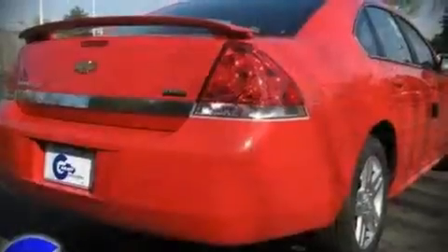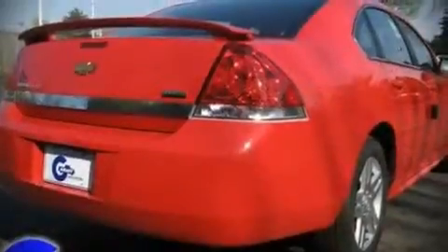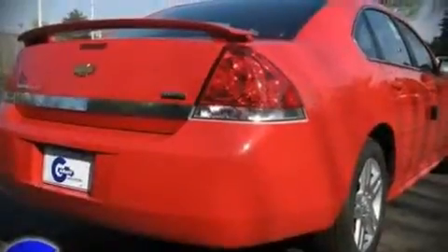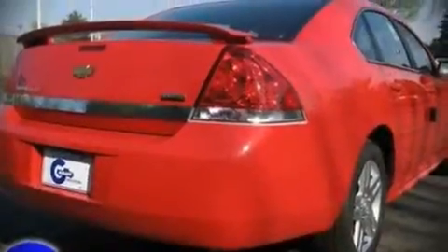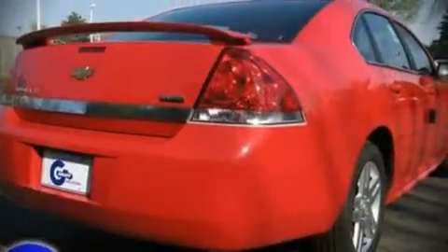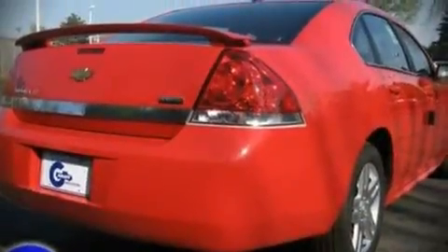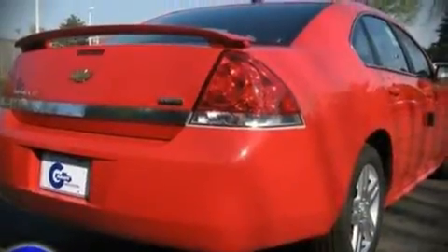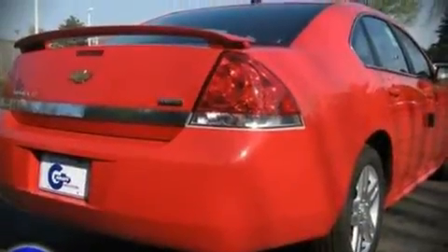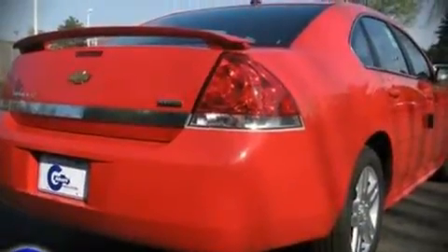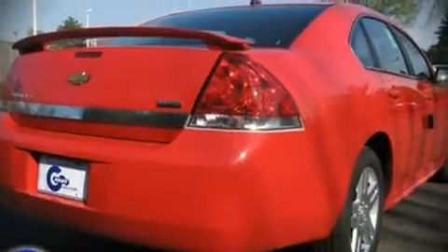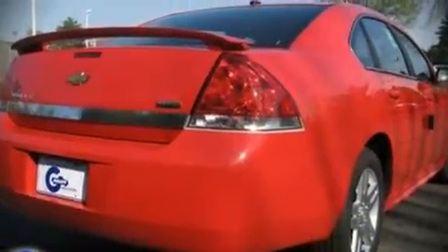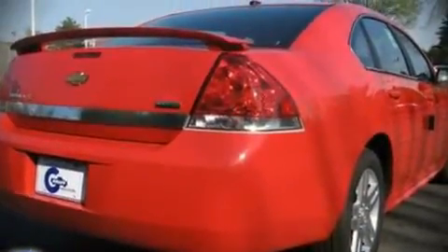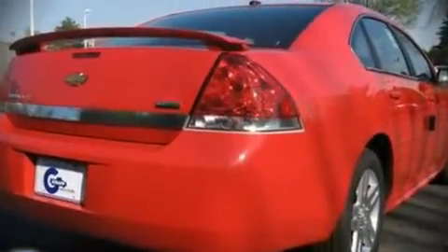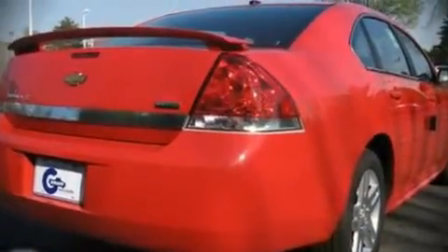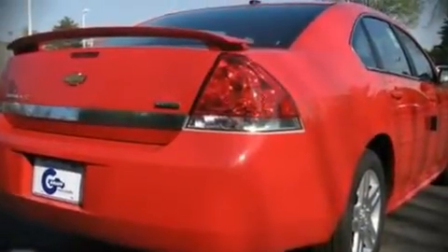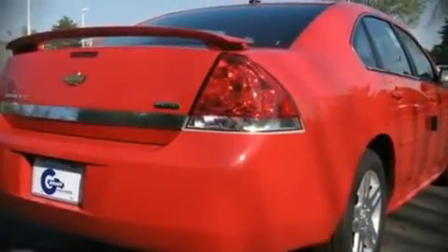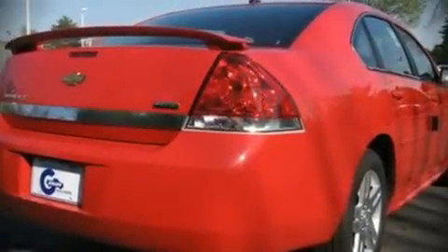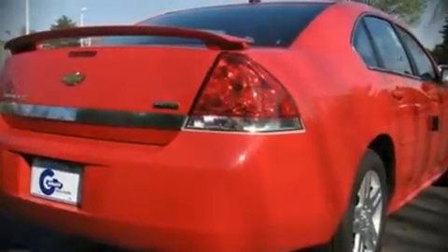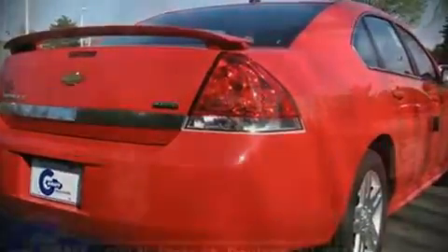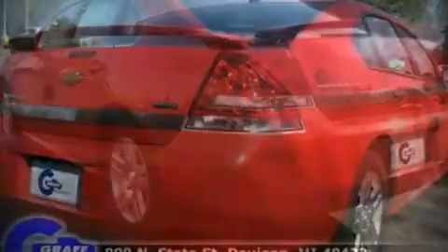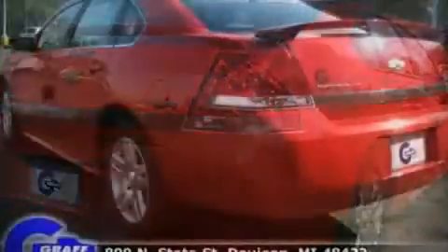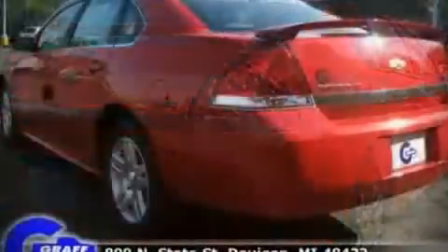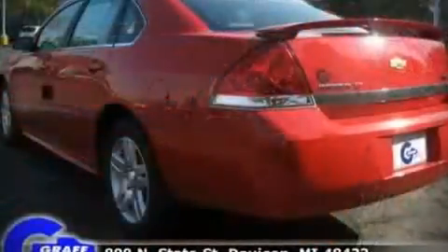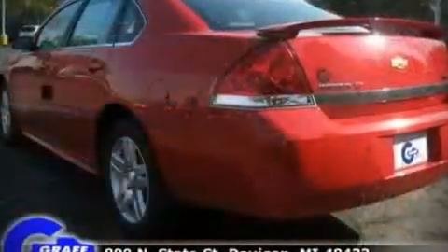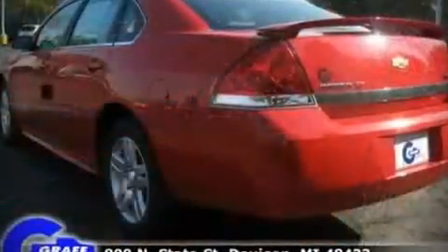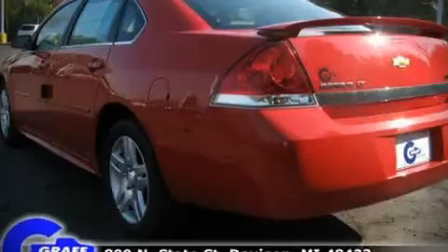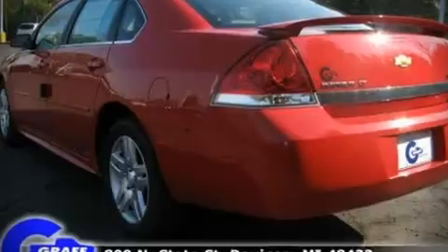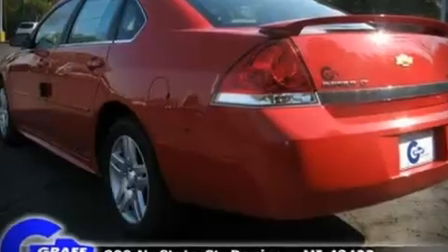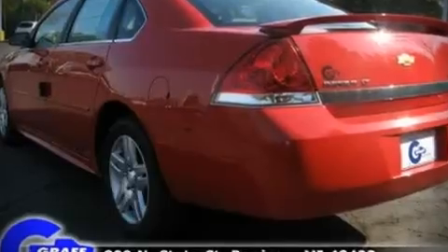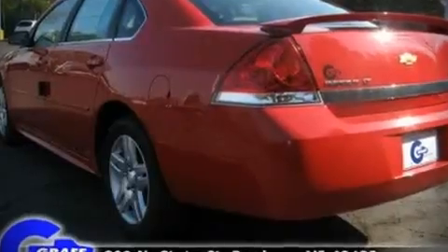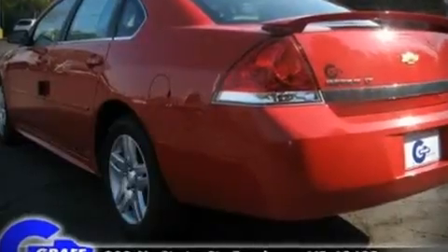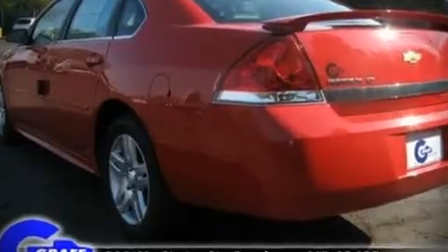Dynamic proportions are achieved thanks to stylish alloy wheels, fitting perfectly inside the fenders.